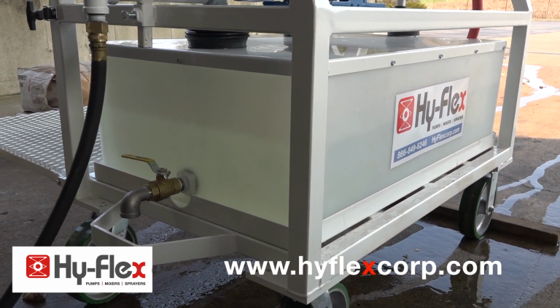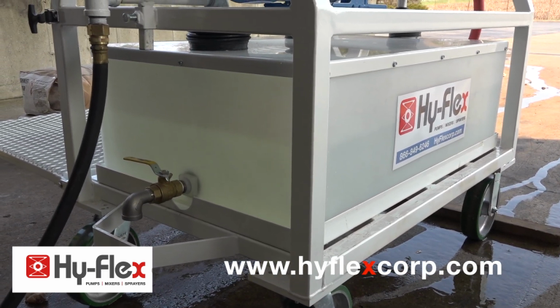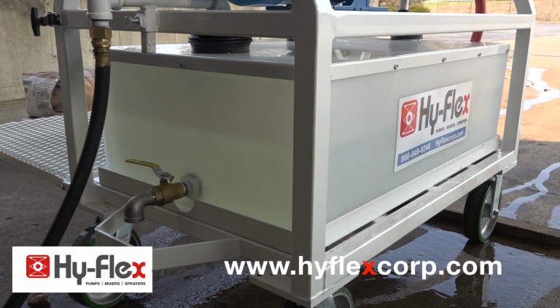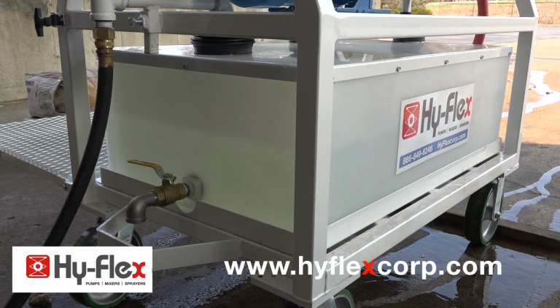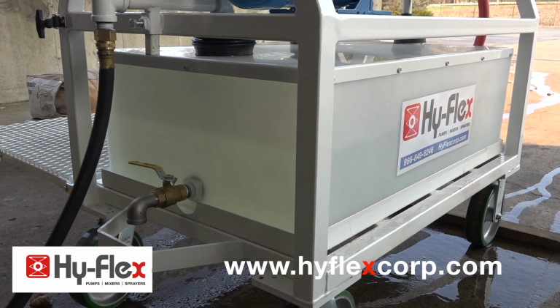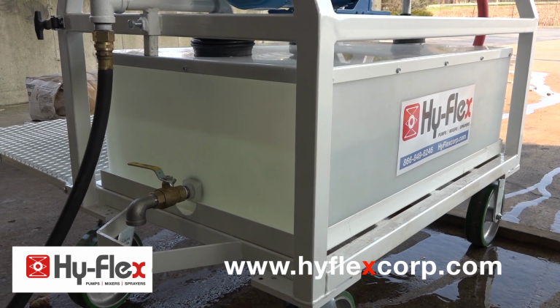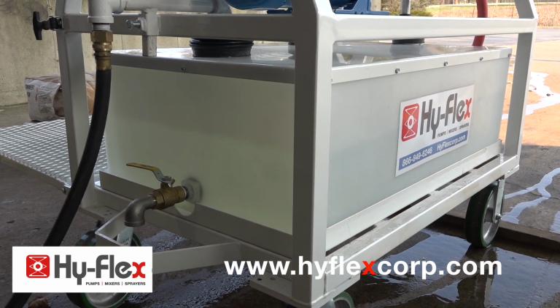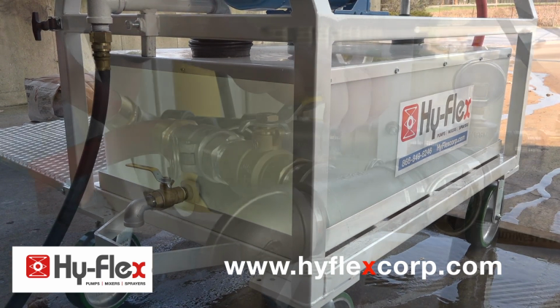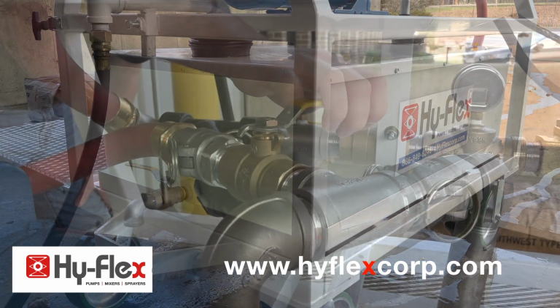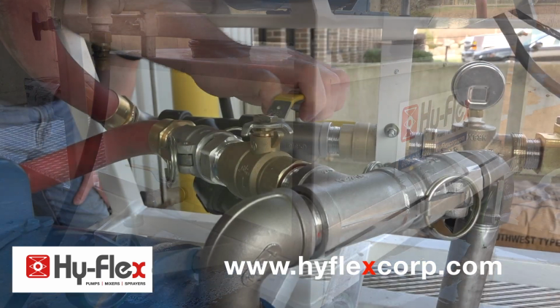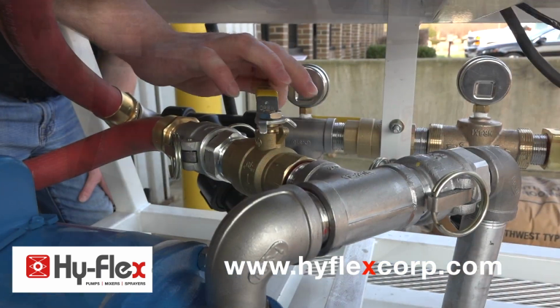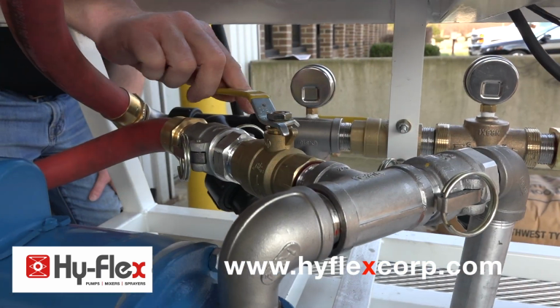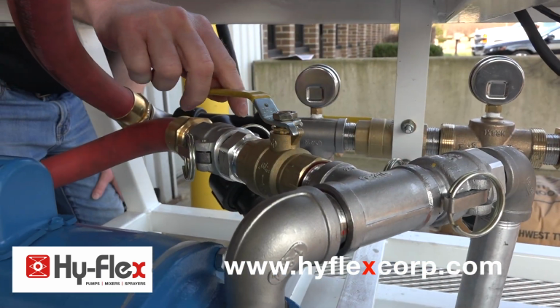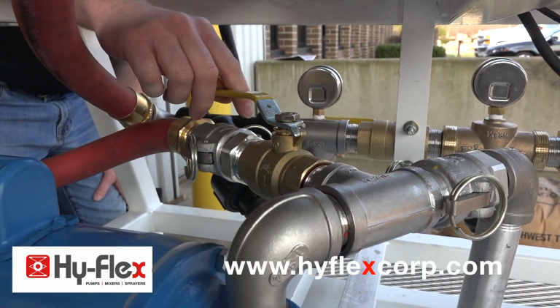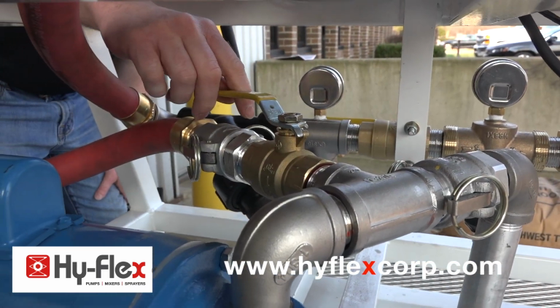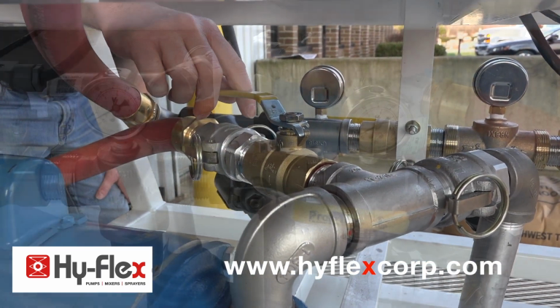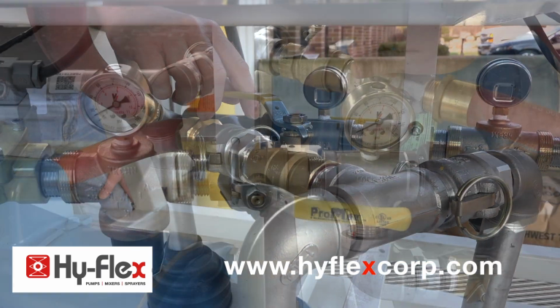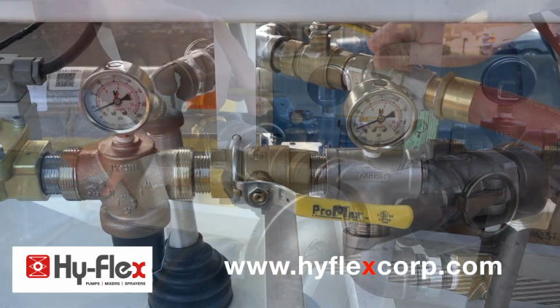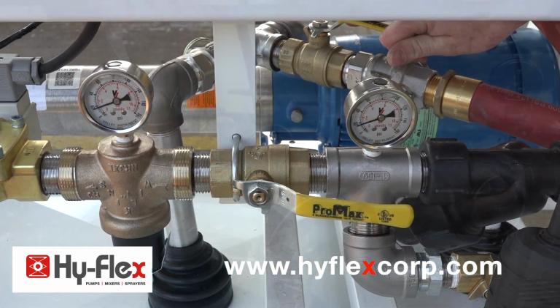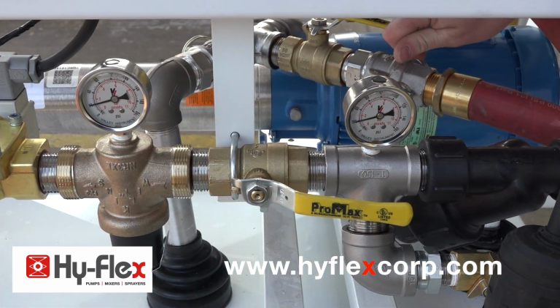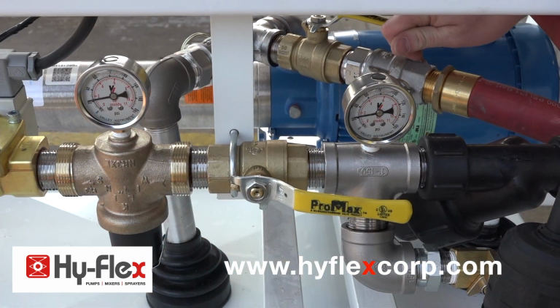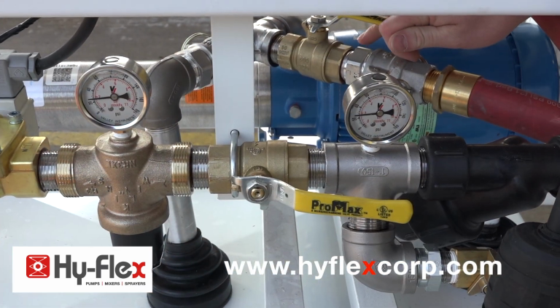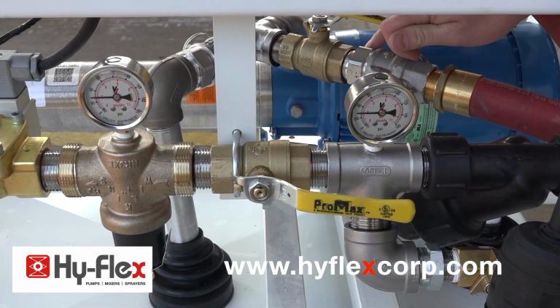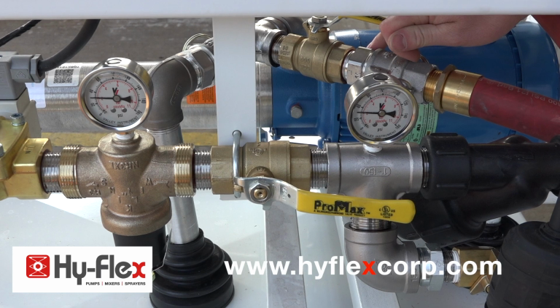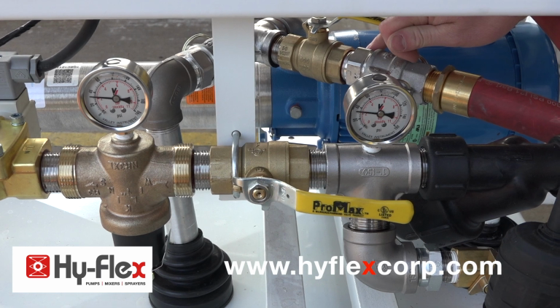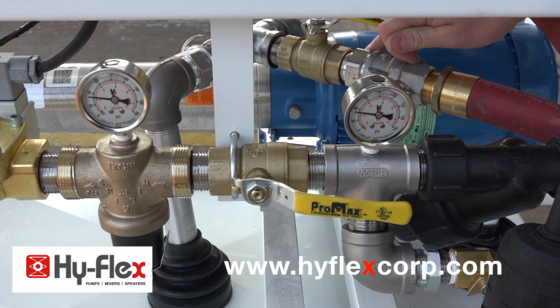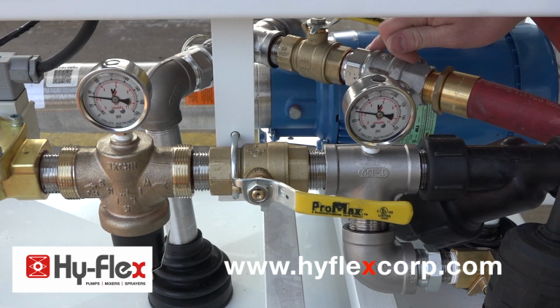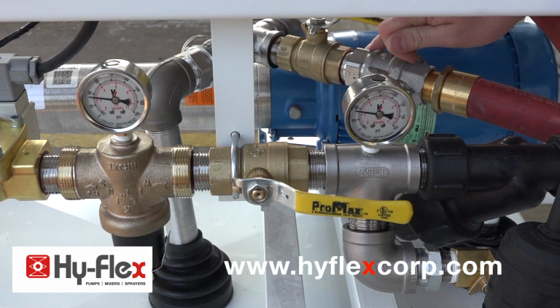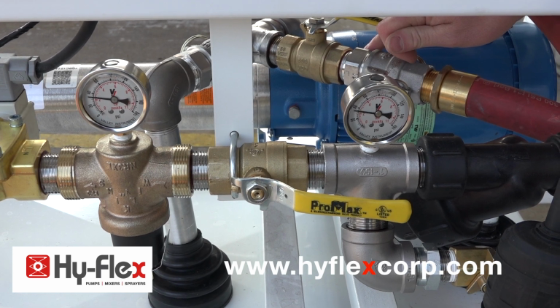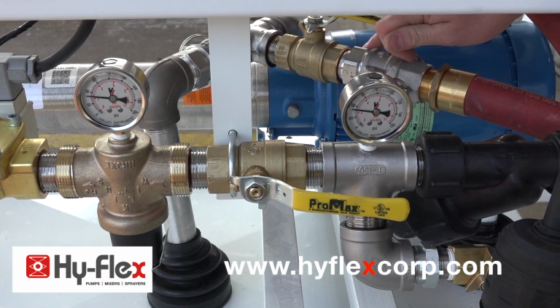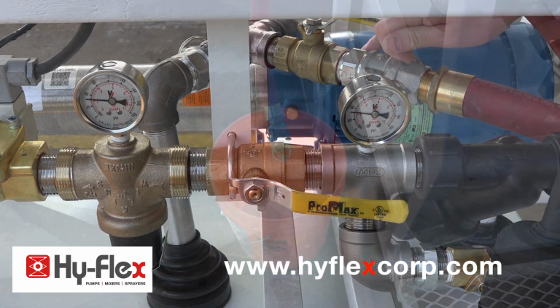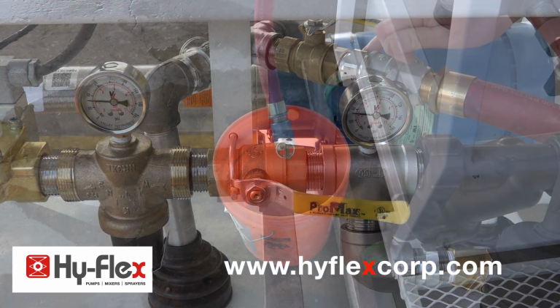Once the water tank is full, open the primer valve on the mixer. Be sure the water system is pressurized with incoming water.